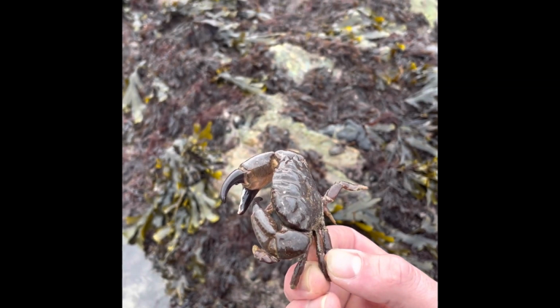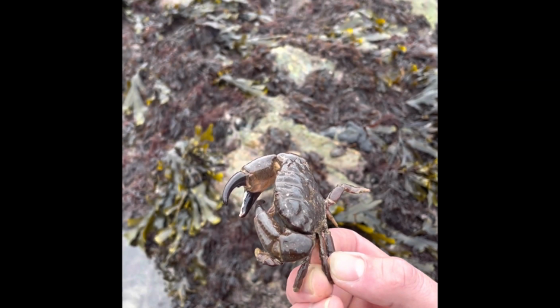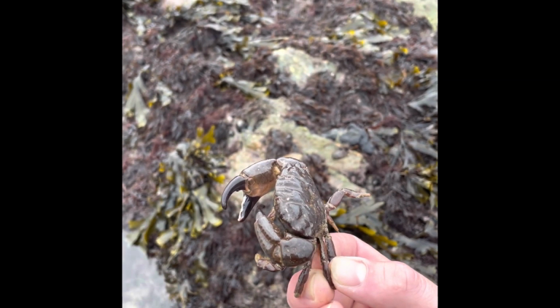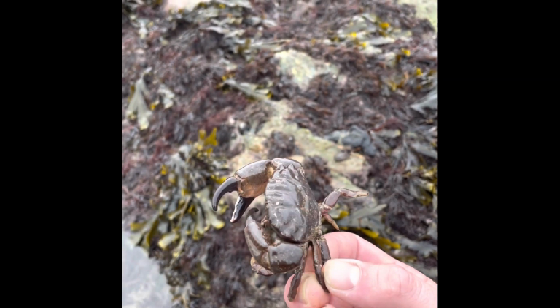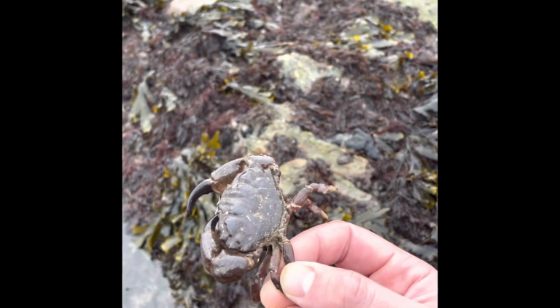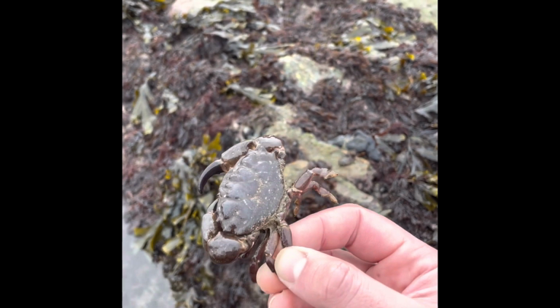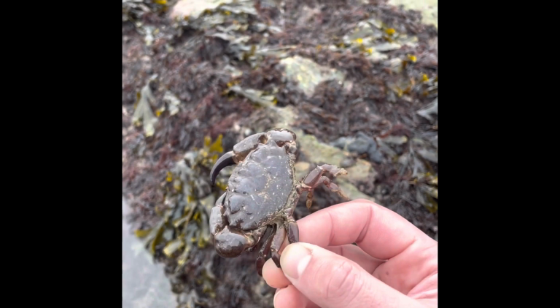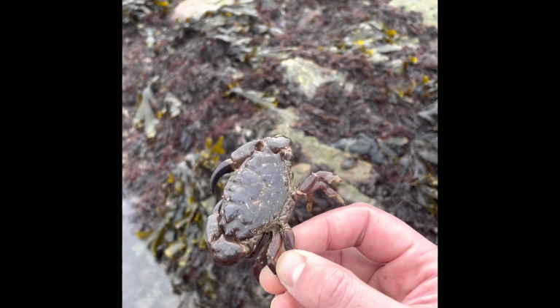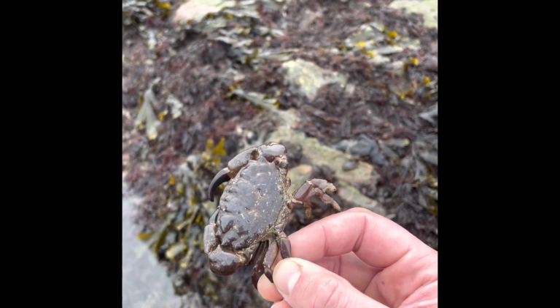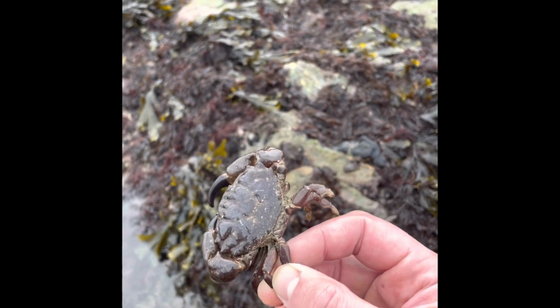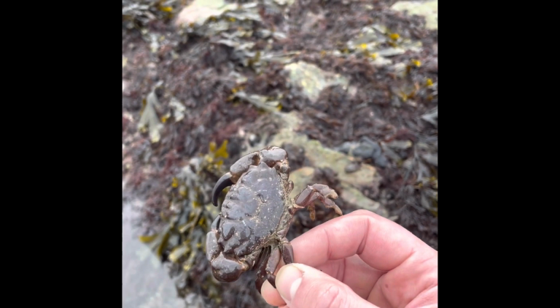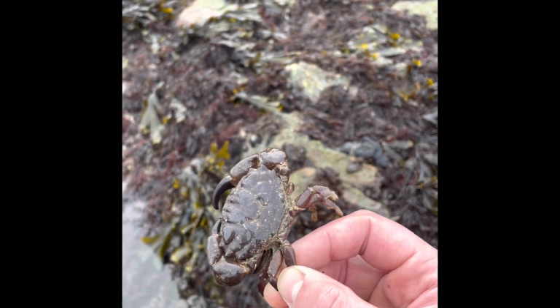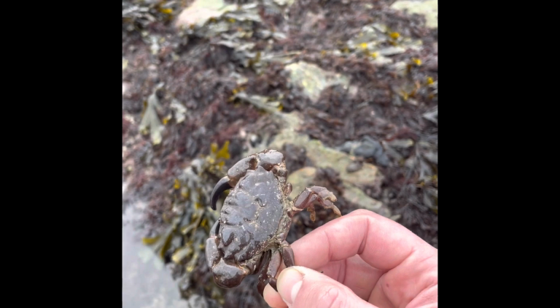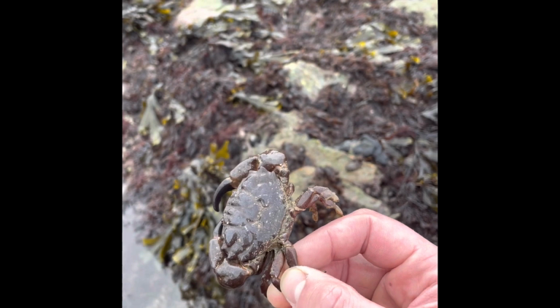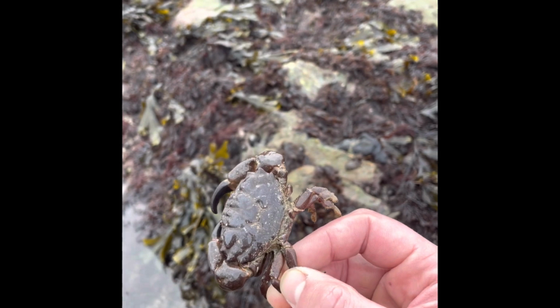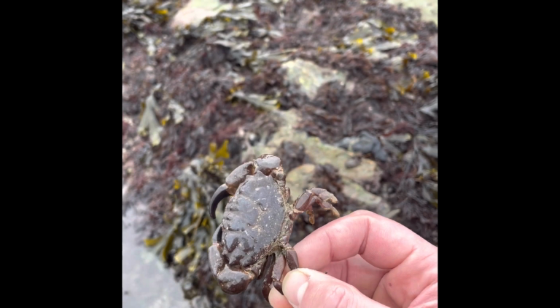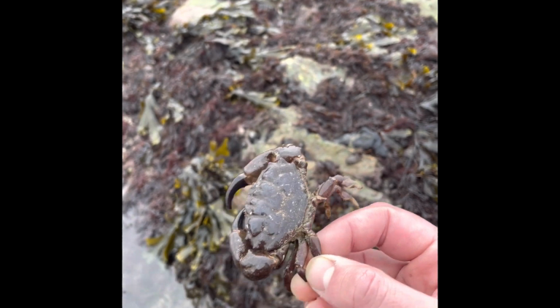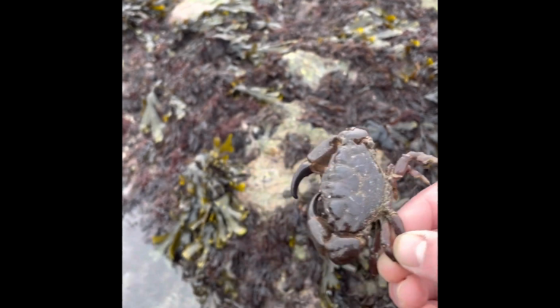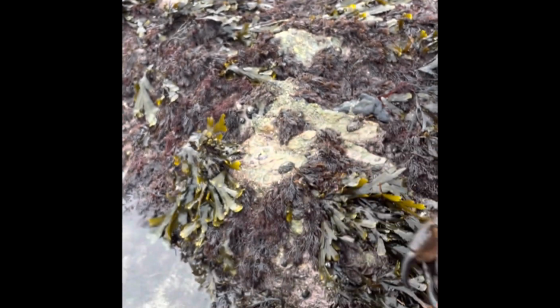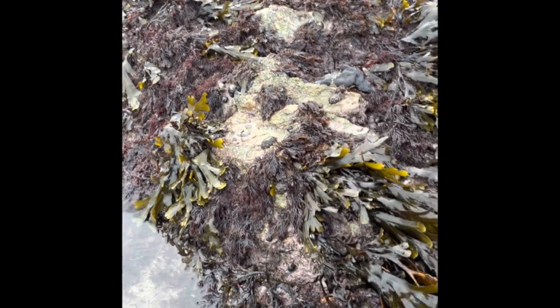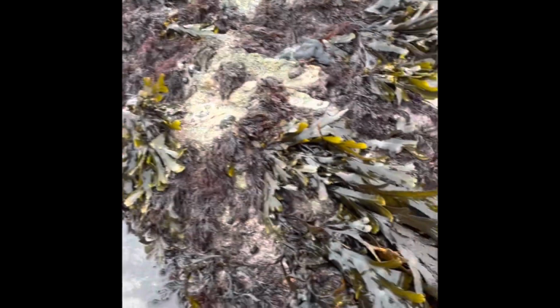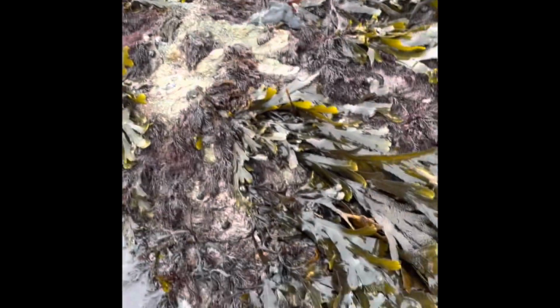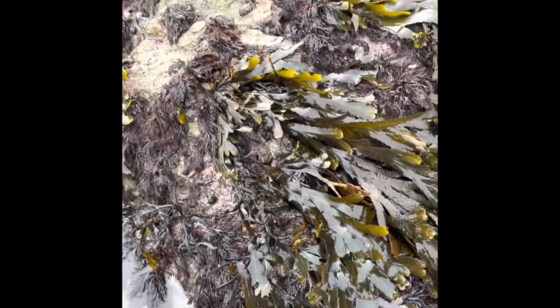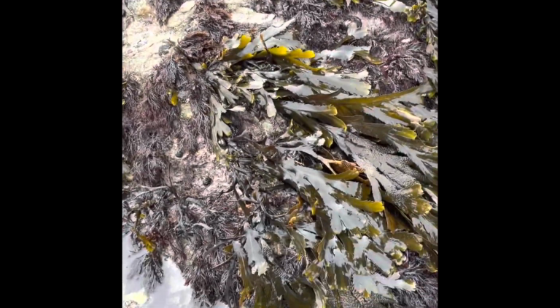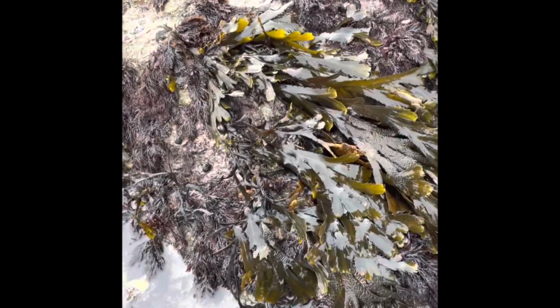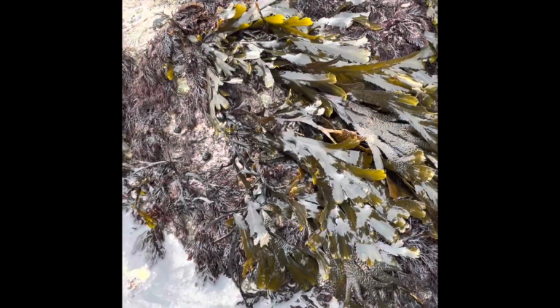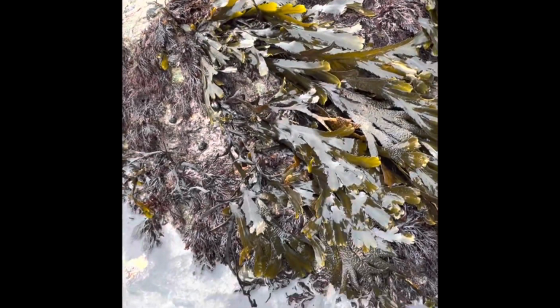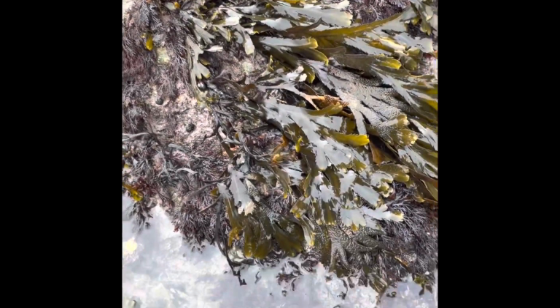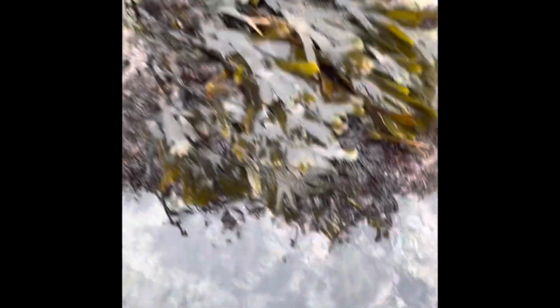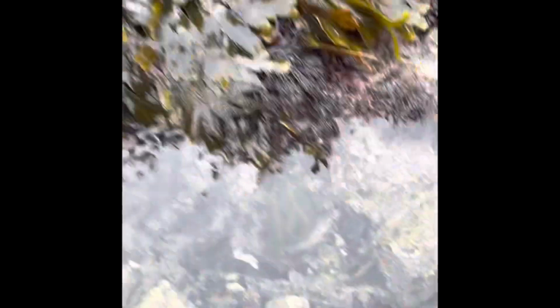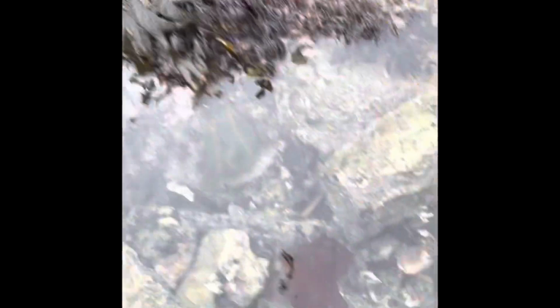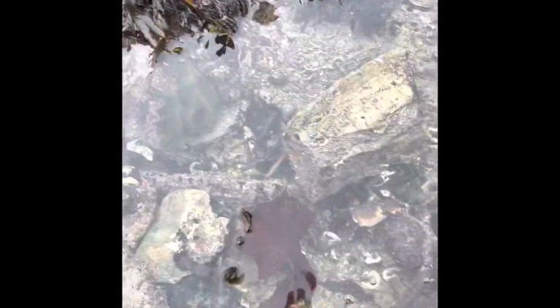This one is called a furrowed crab — he lives in the rocks. We'll put him back in there.